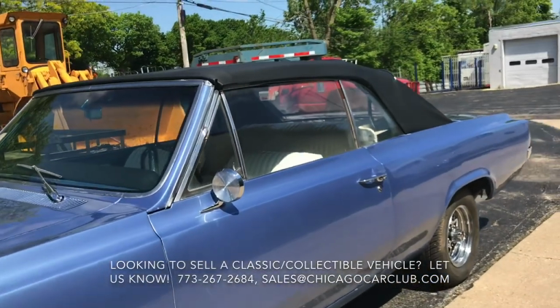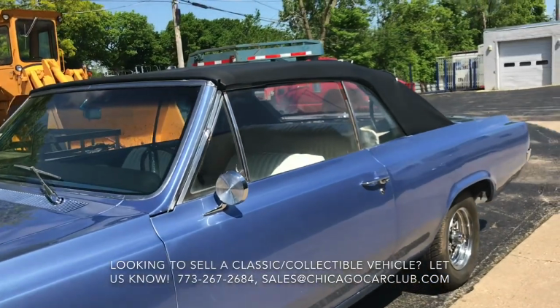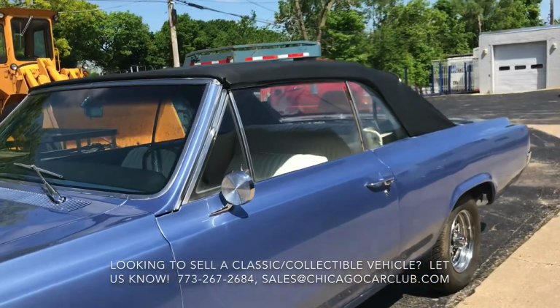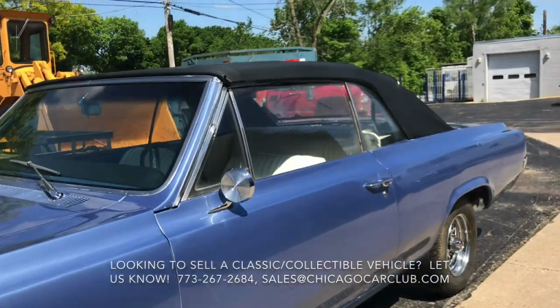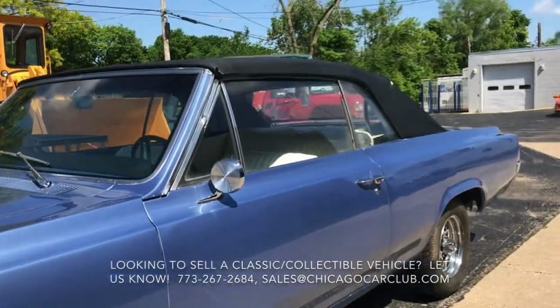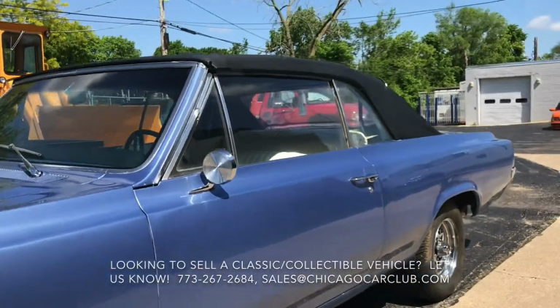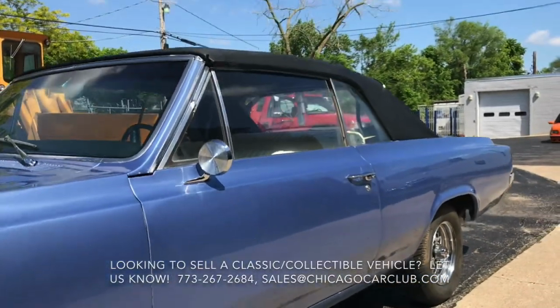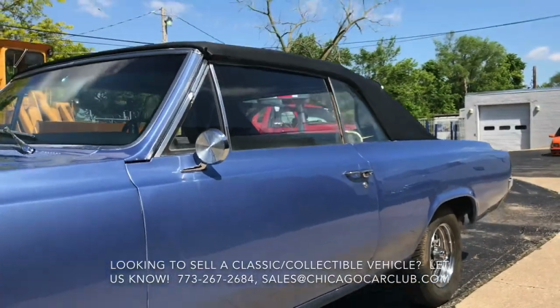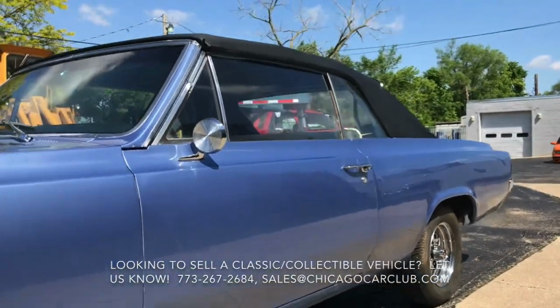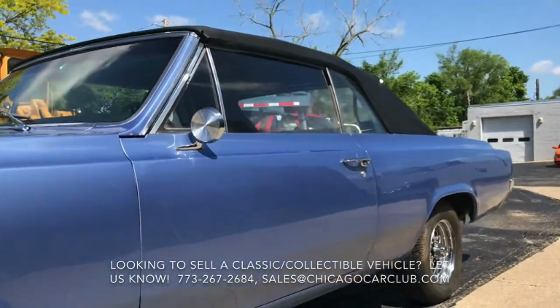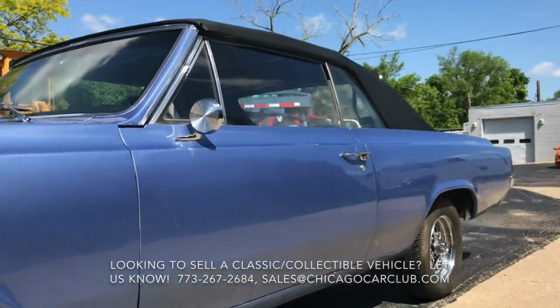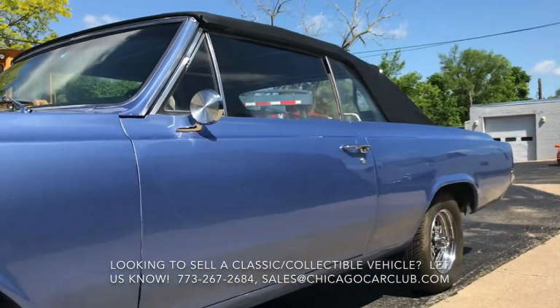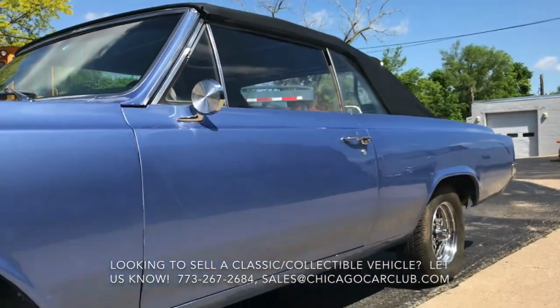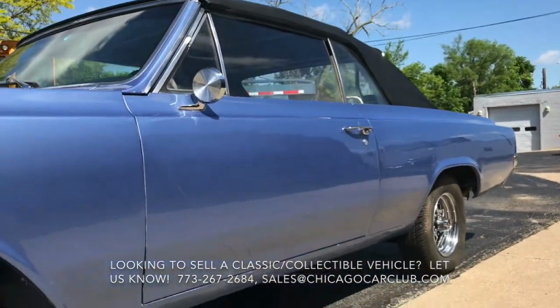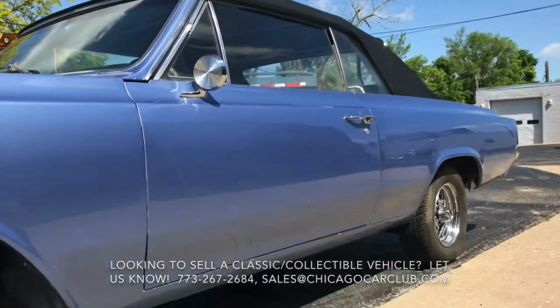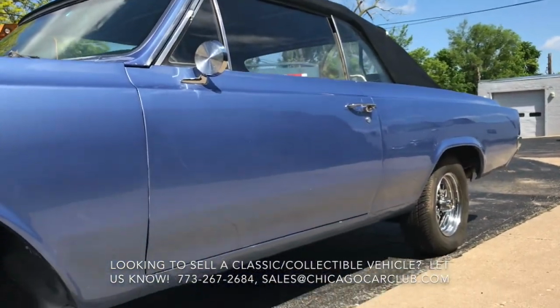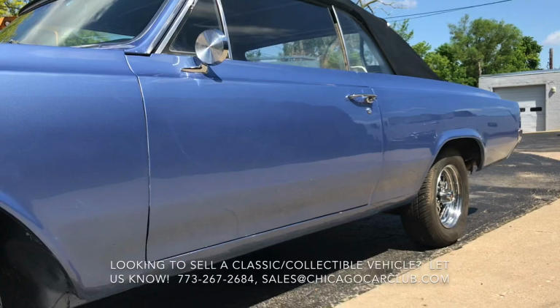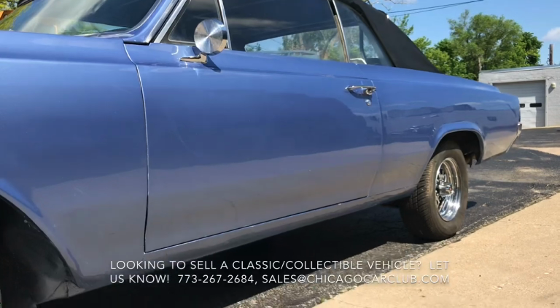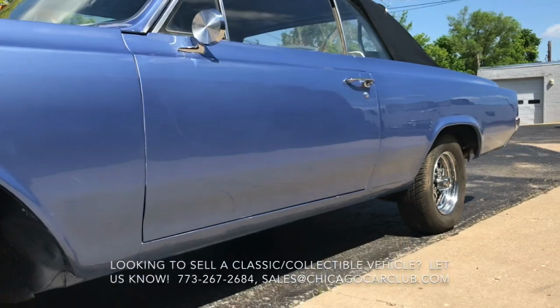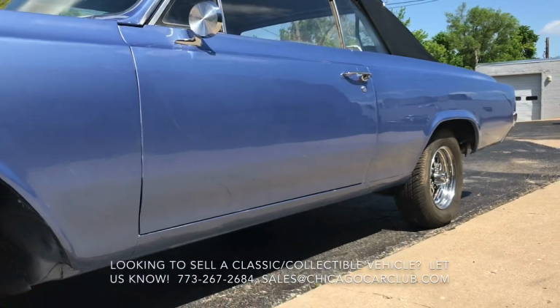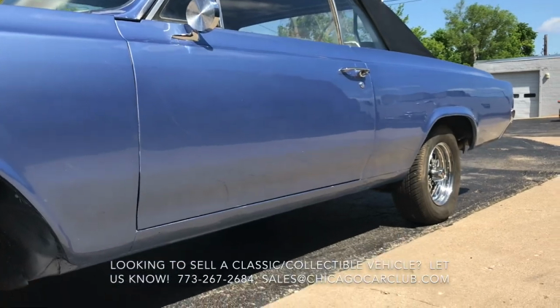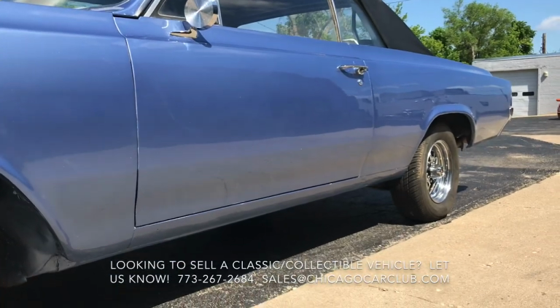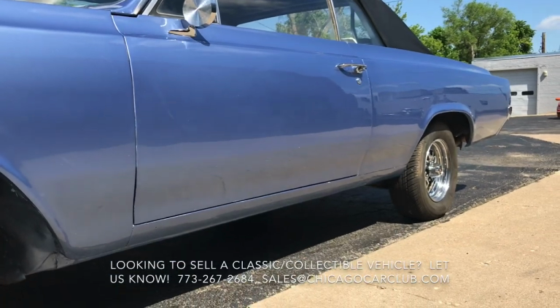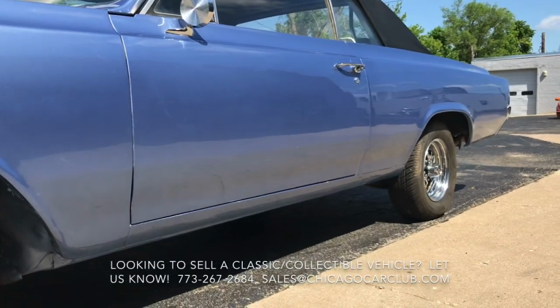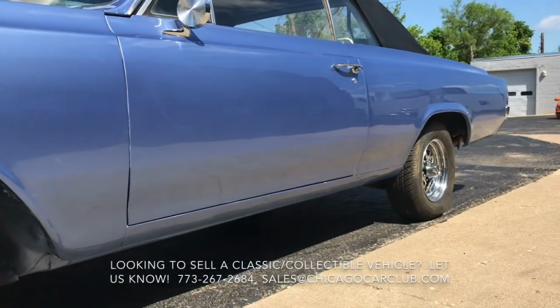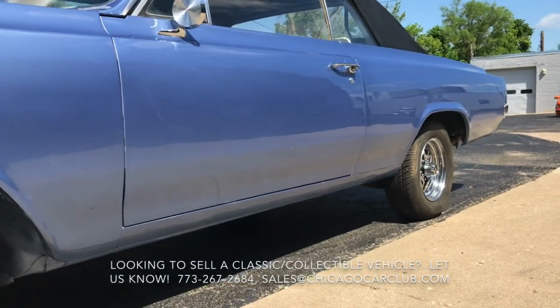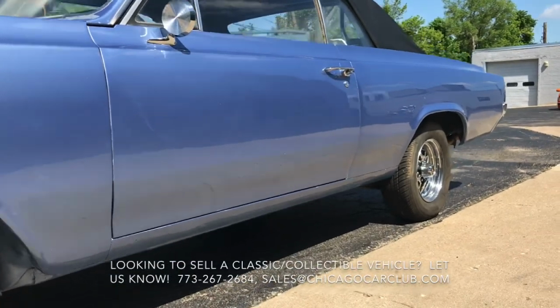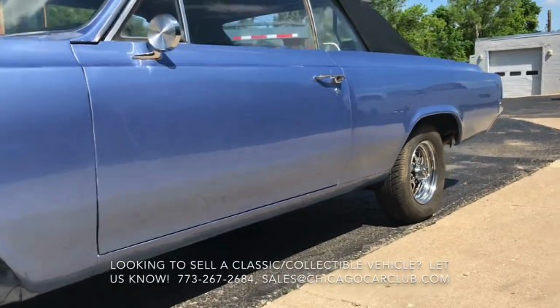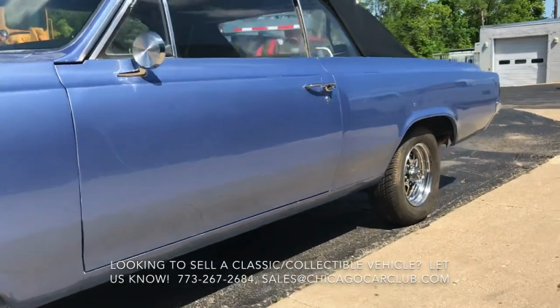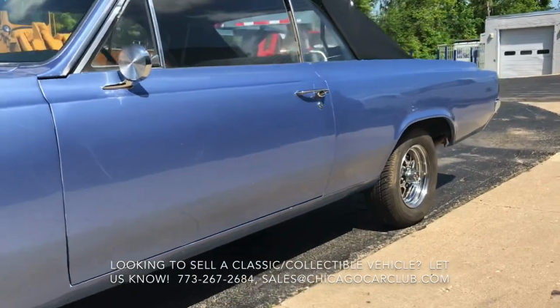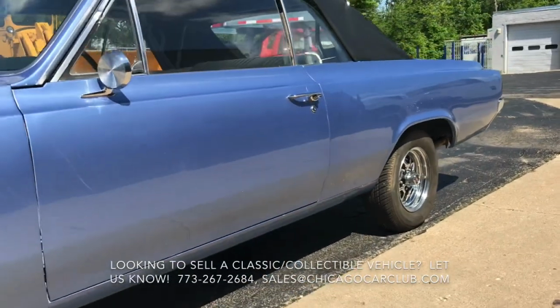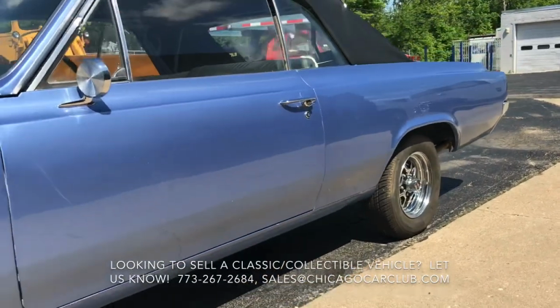Weather stripping should definitely be done. You can obviously see there around the windows — it's not something you want to put outside.